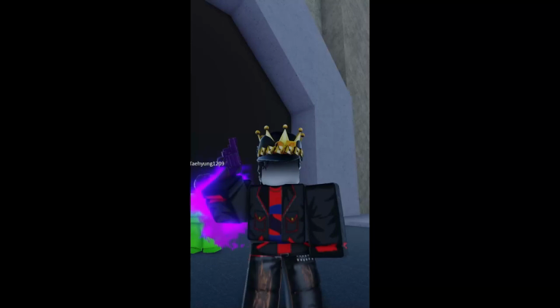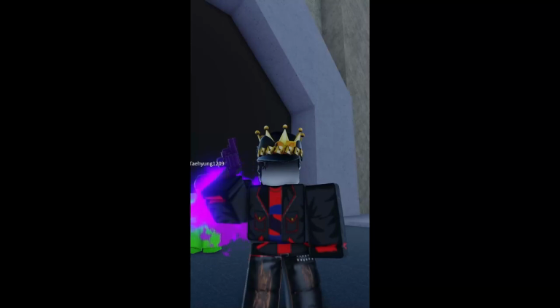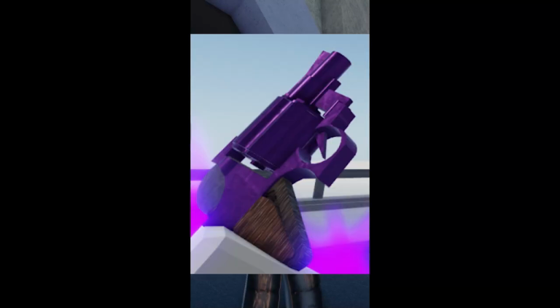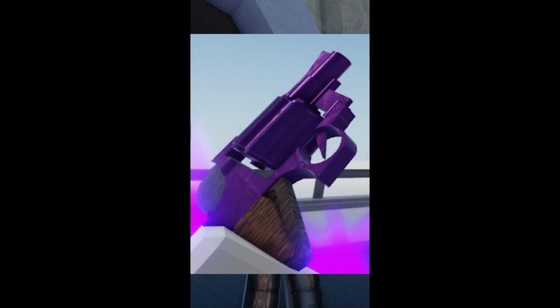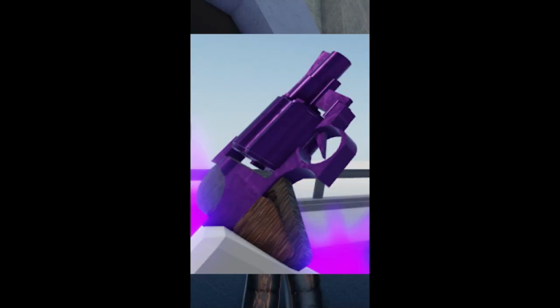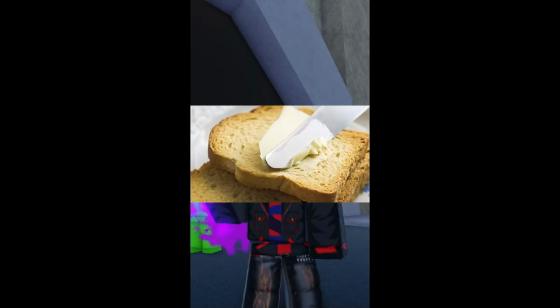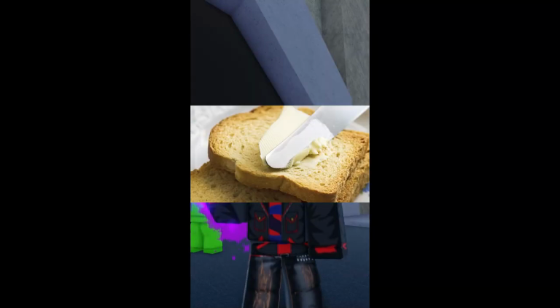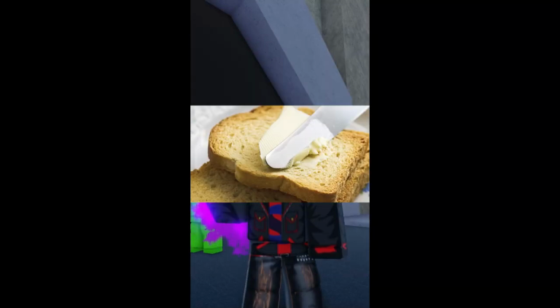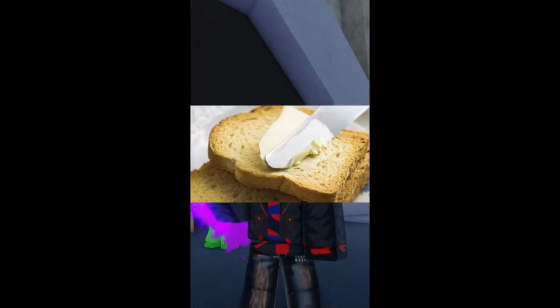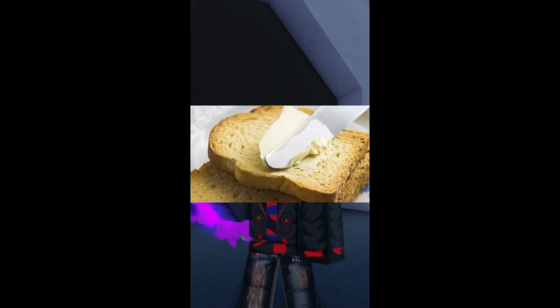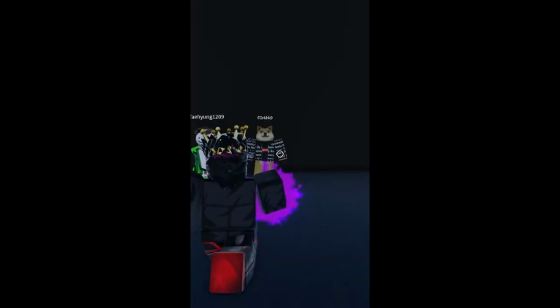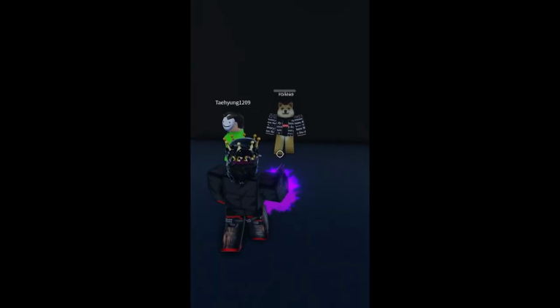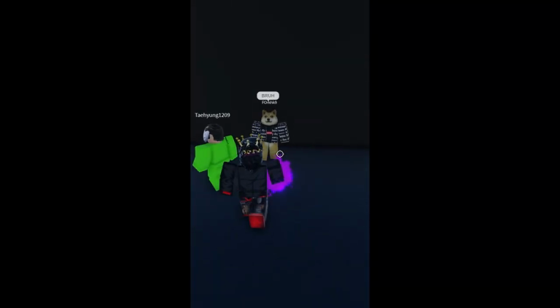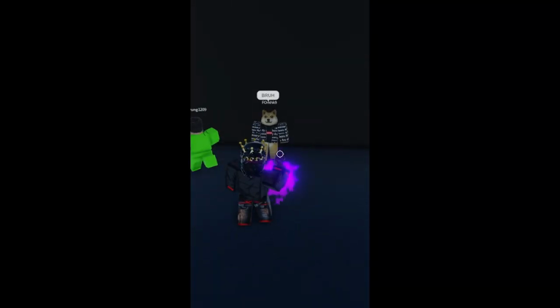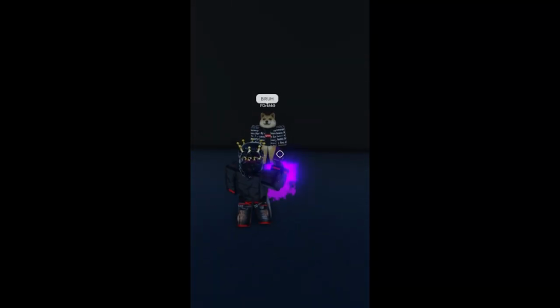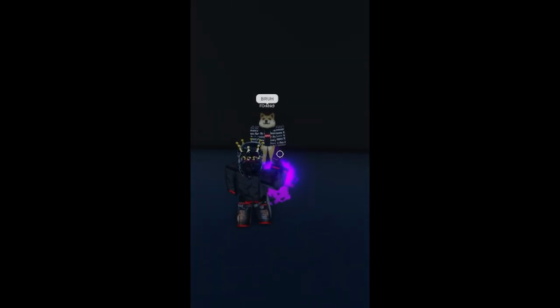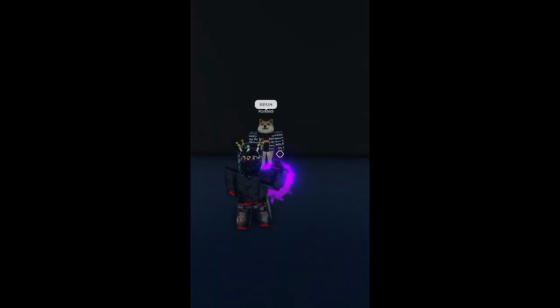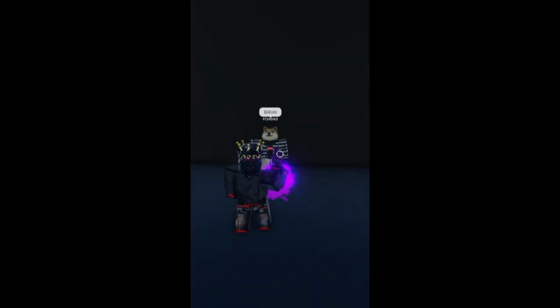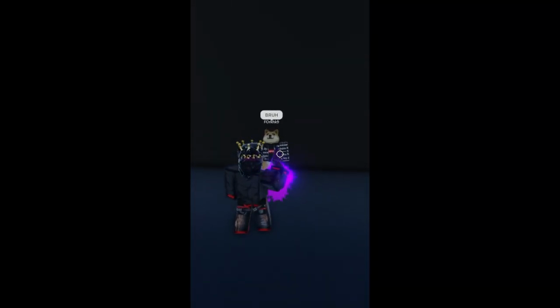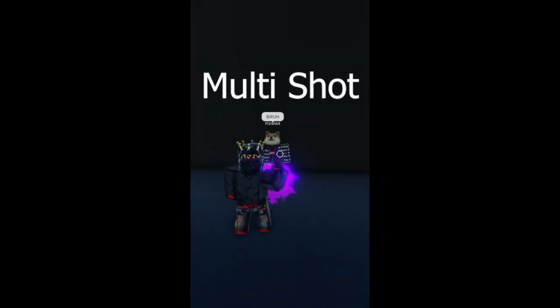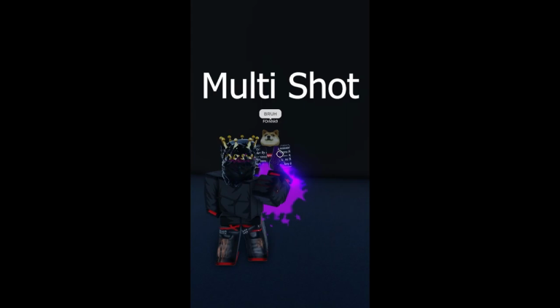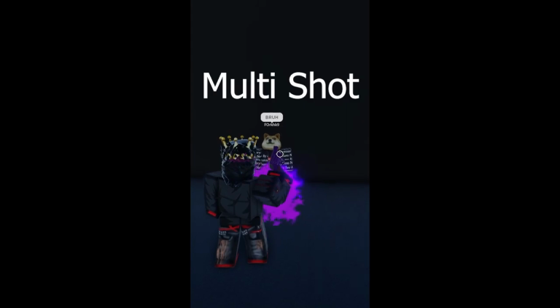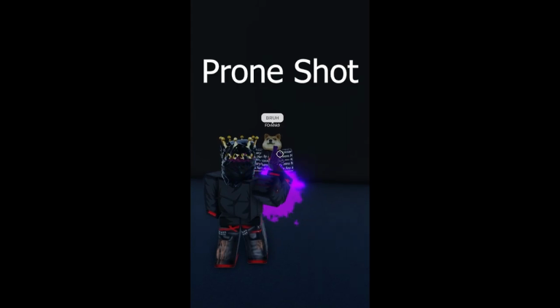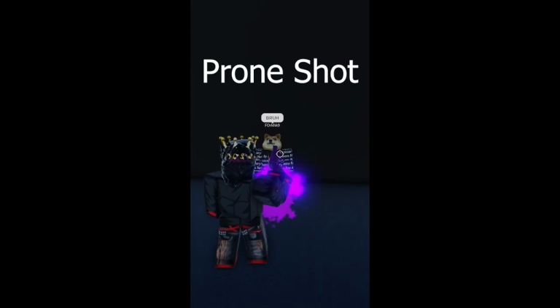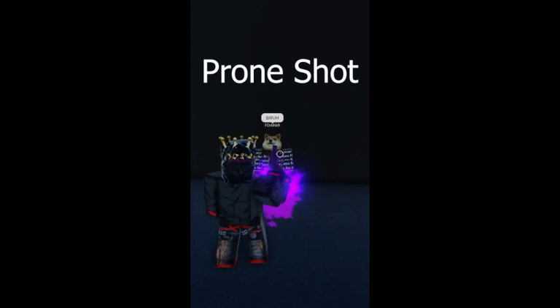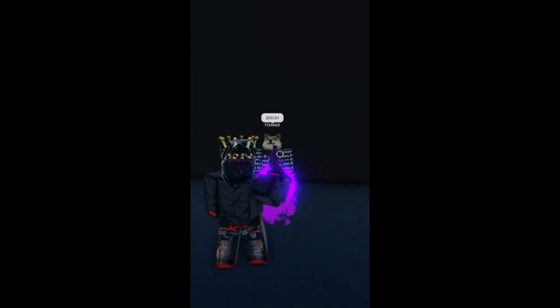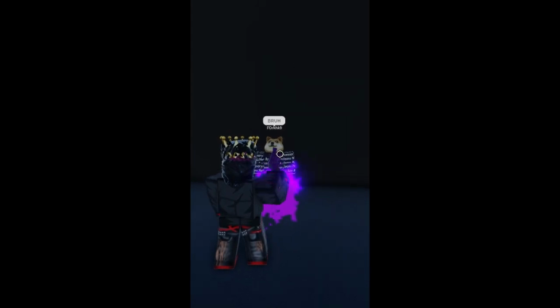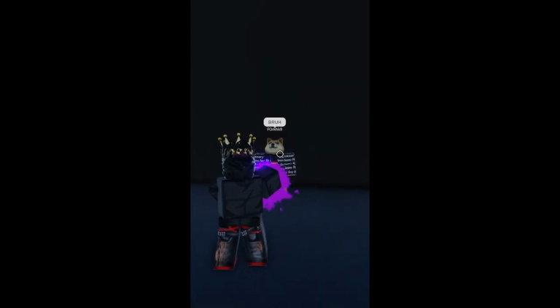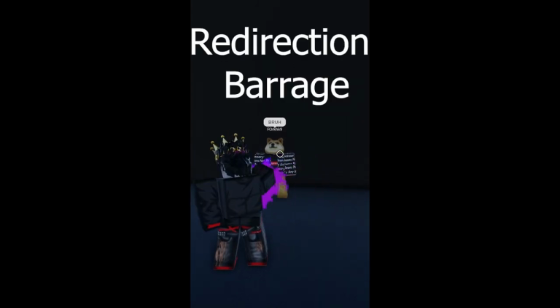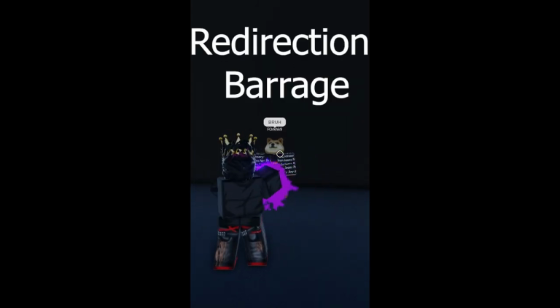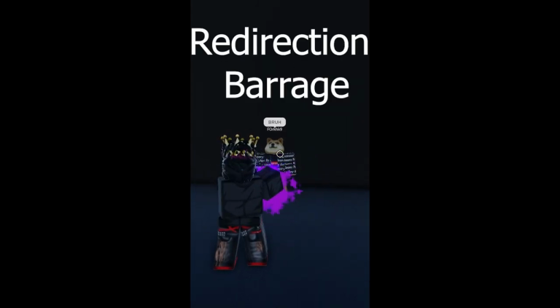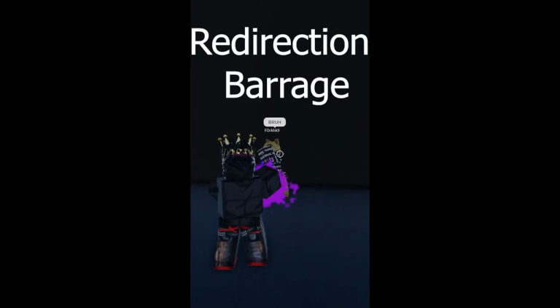The six pistols bread and butter combo. For the combo, you'd want the multi-shot, prone-shot, and then the redirection barrage.